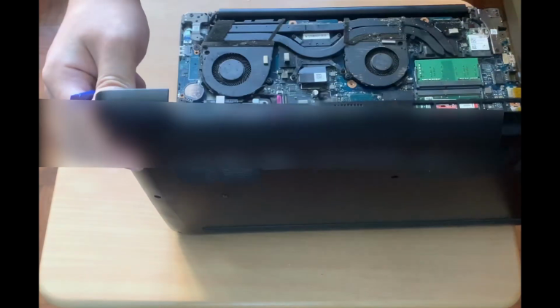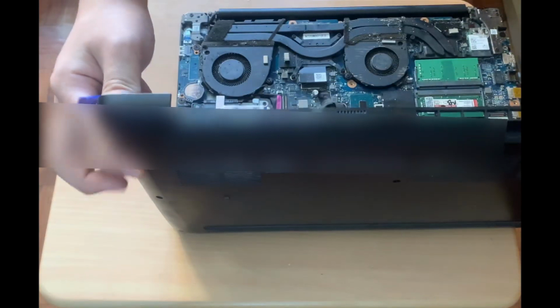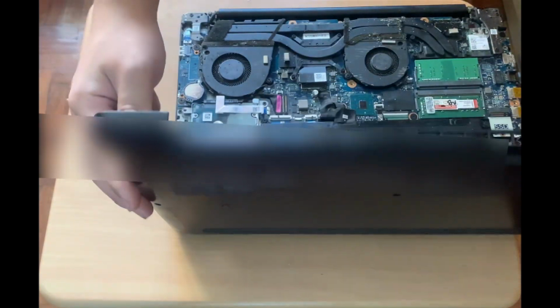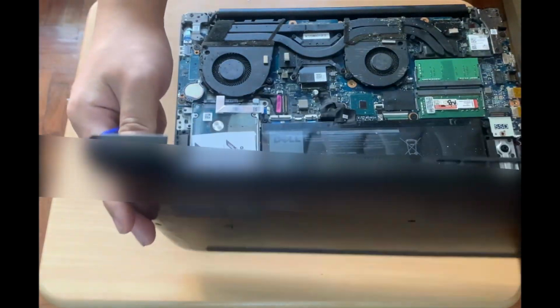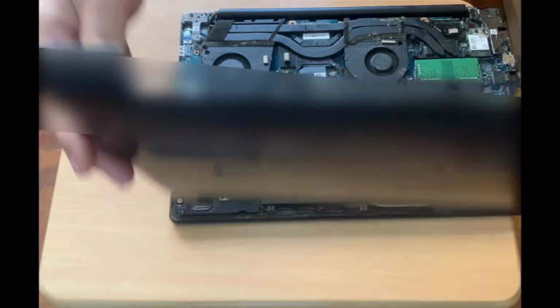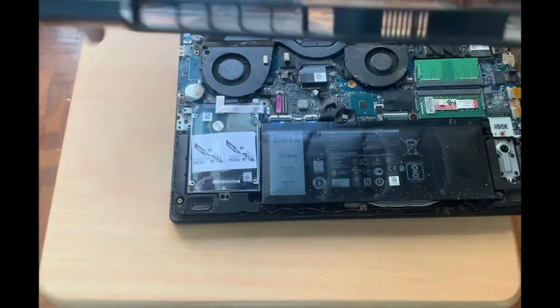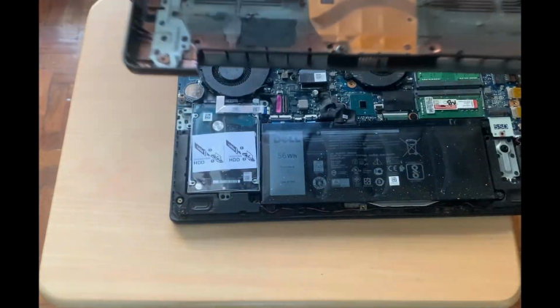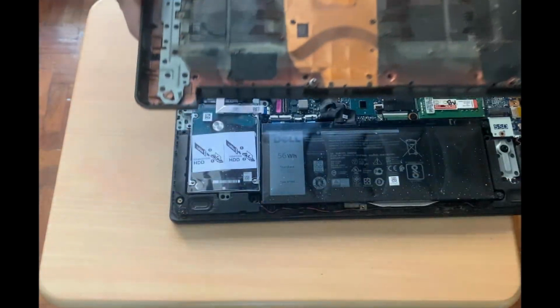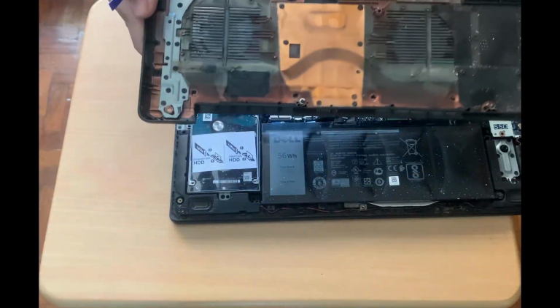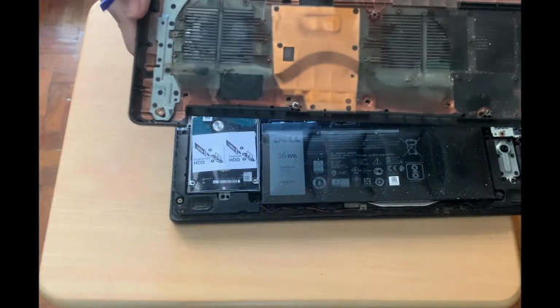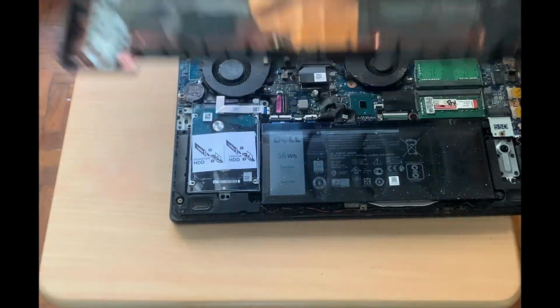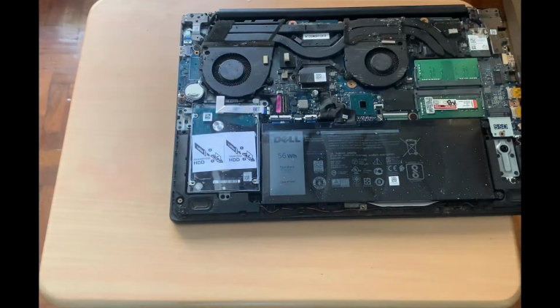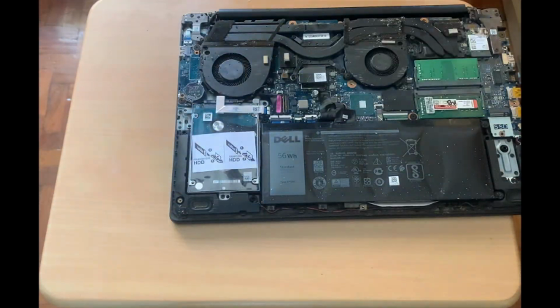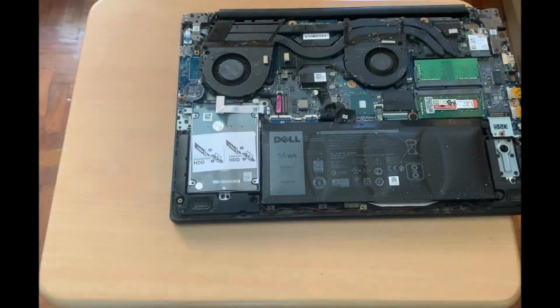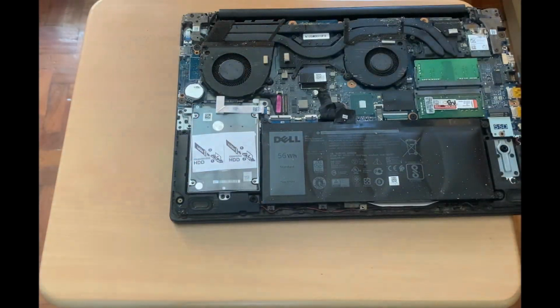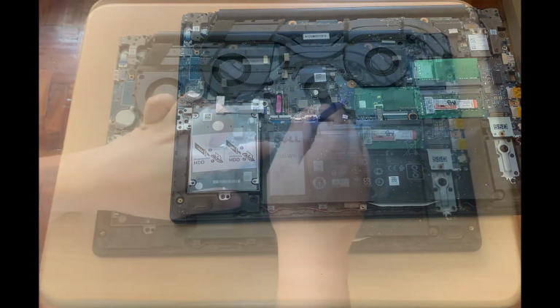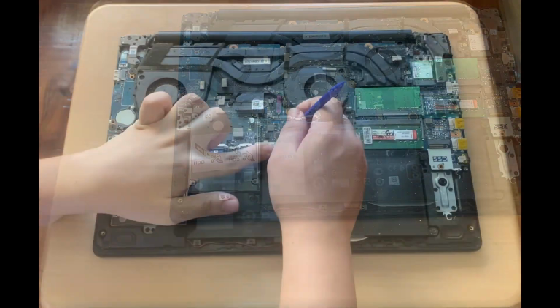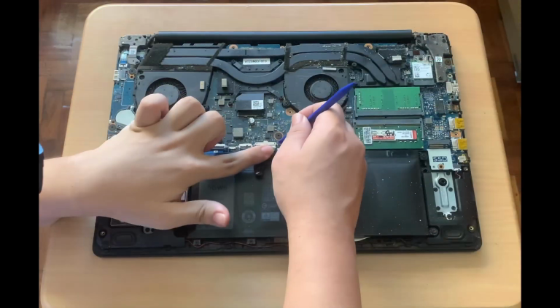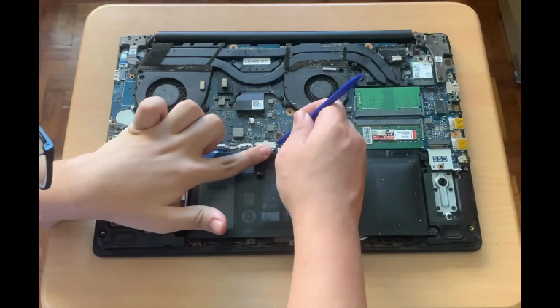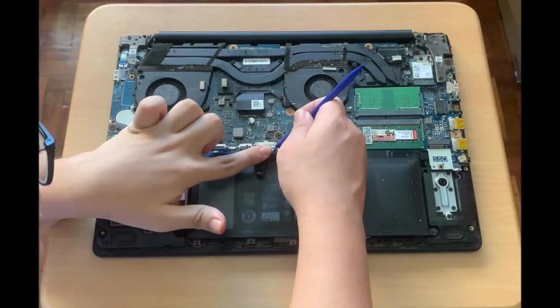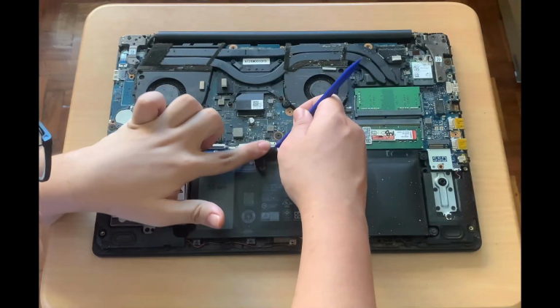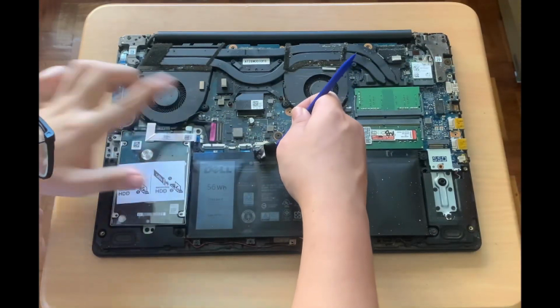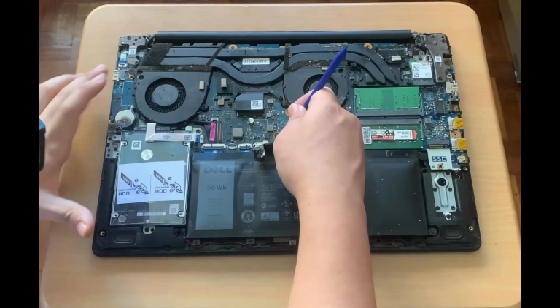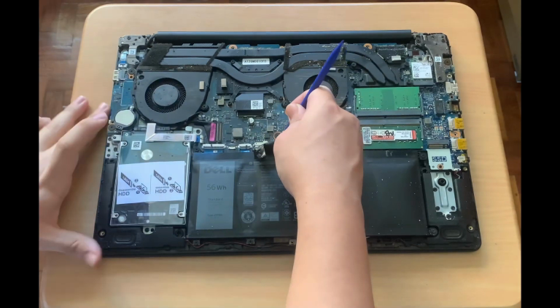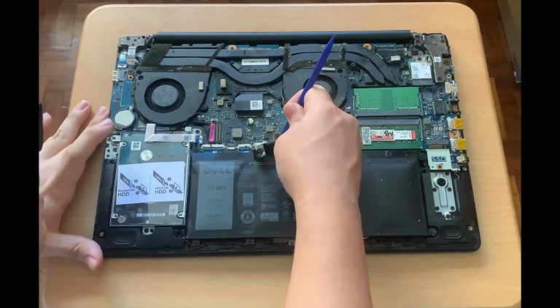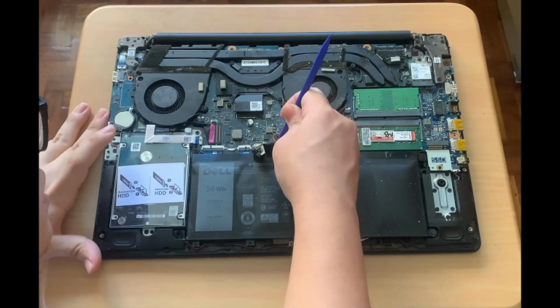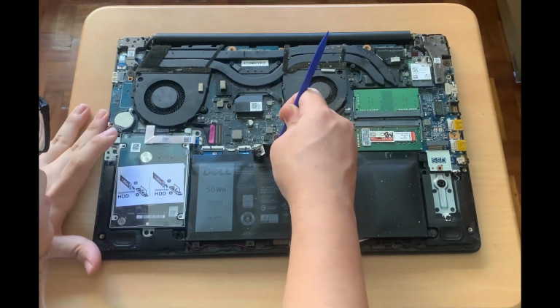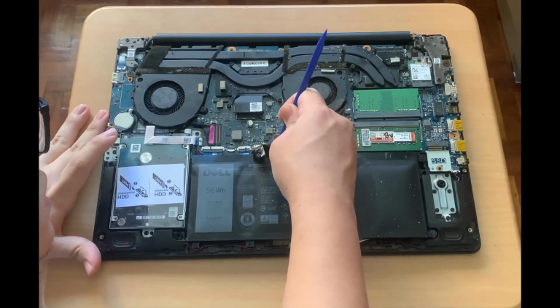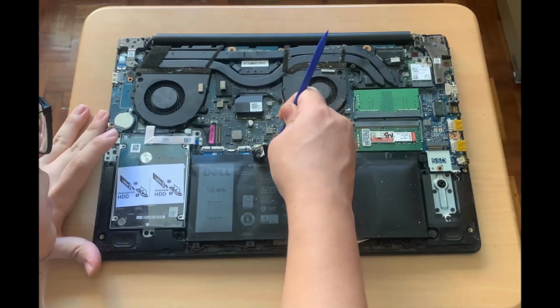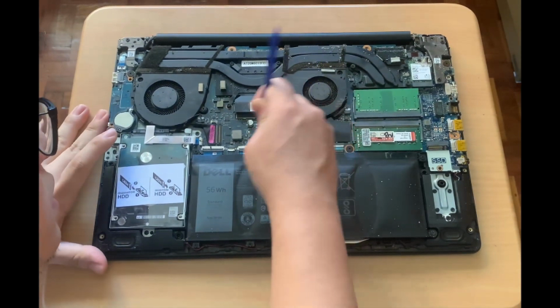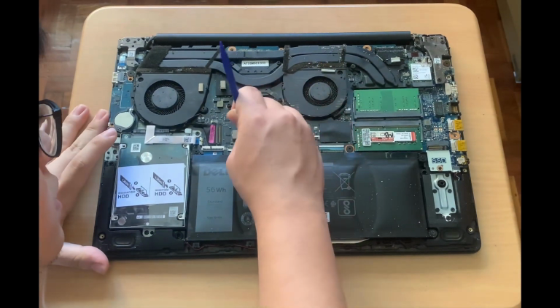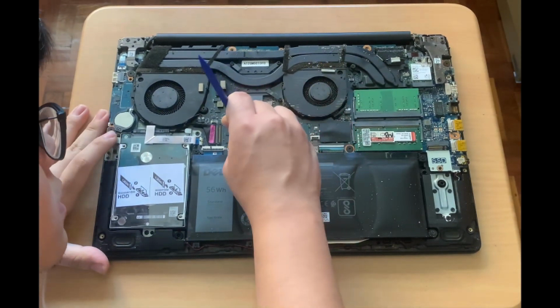And there, we see the internal components of the laptop. Next, I'll unplug the battery cable from the main board.